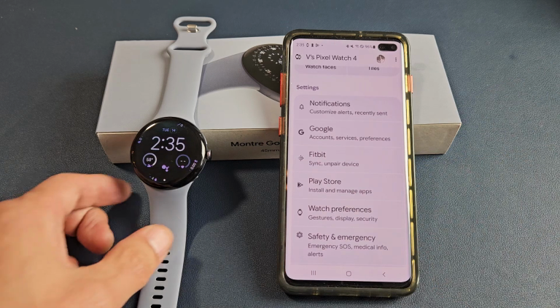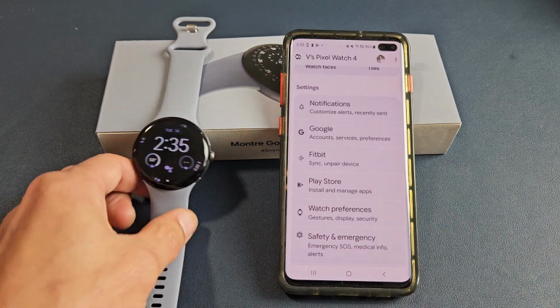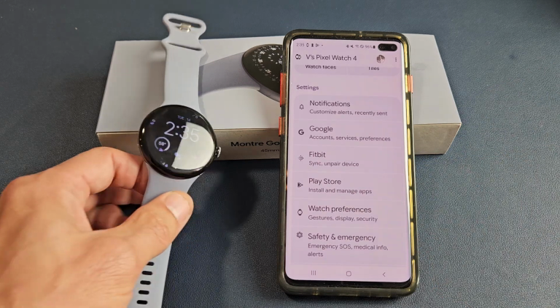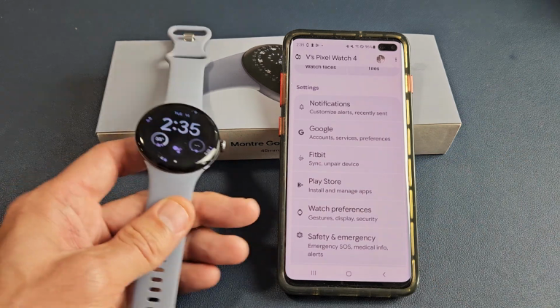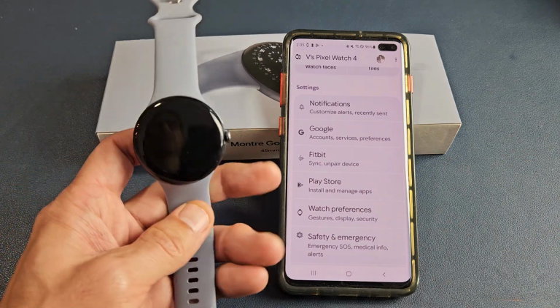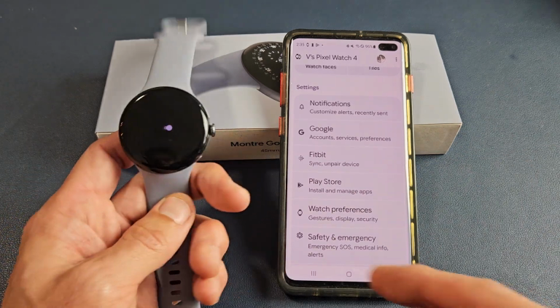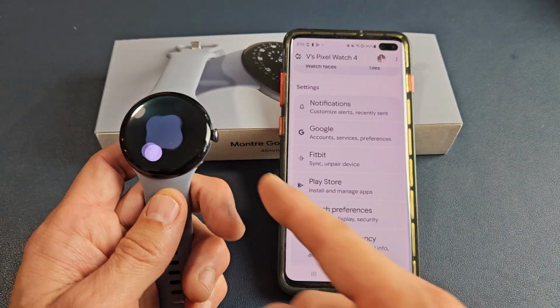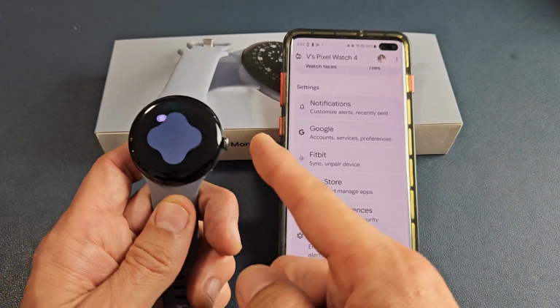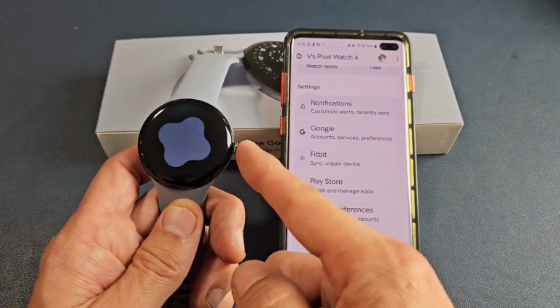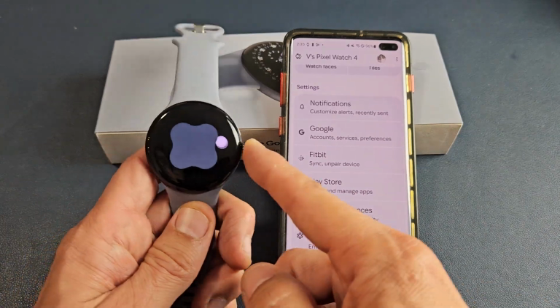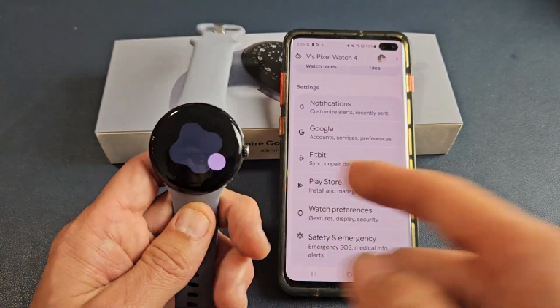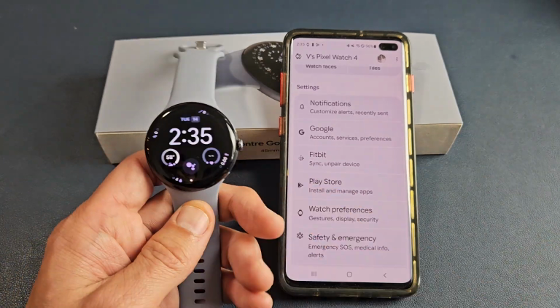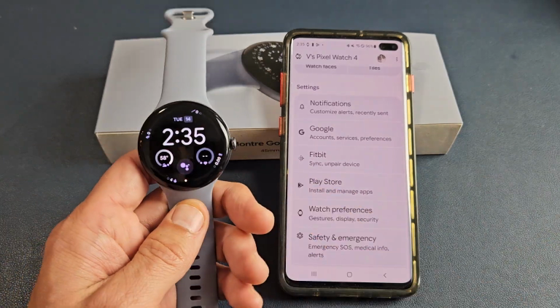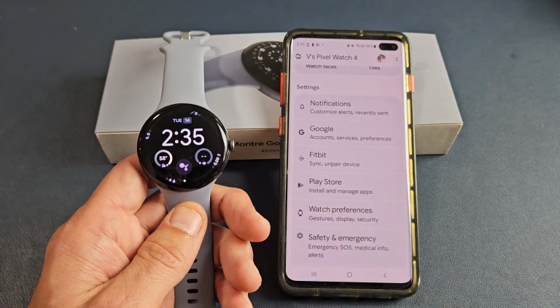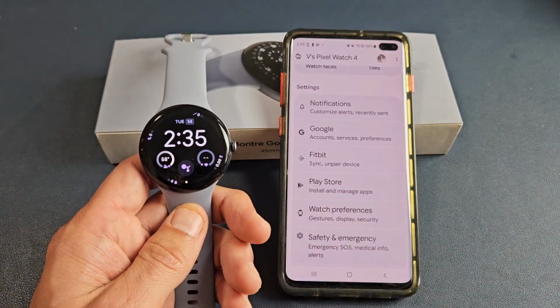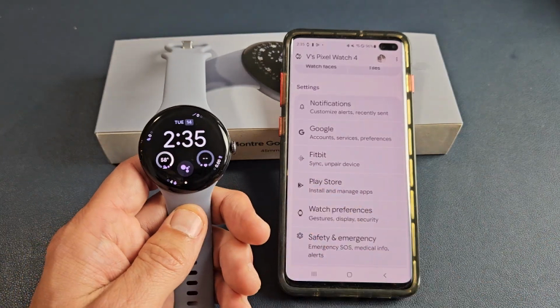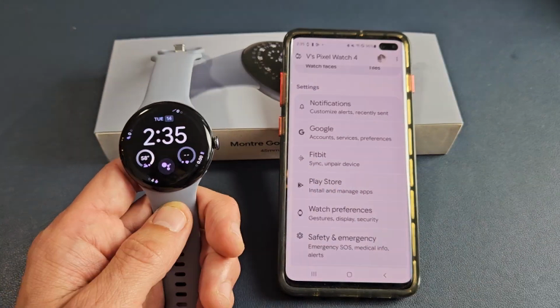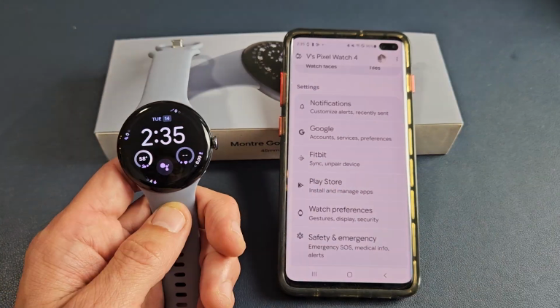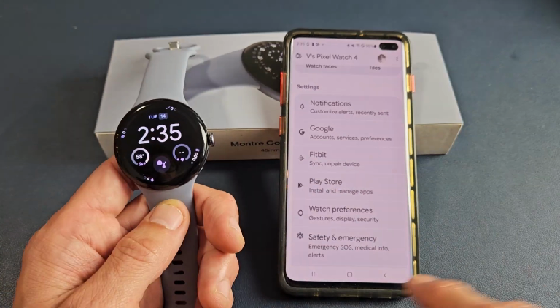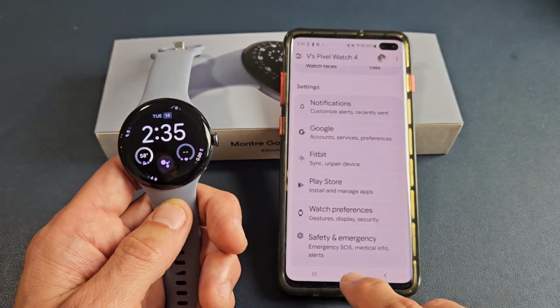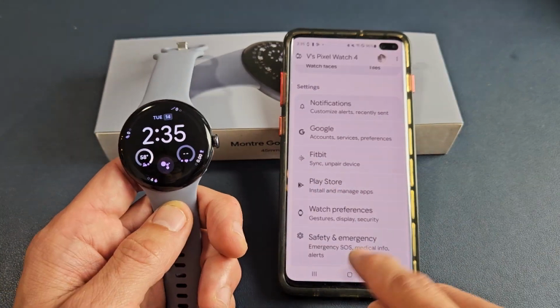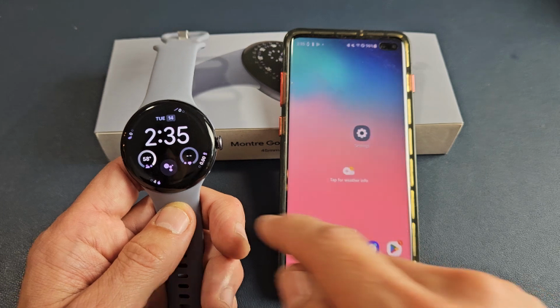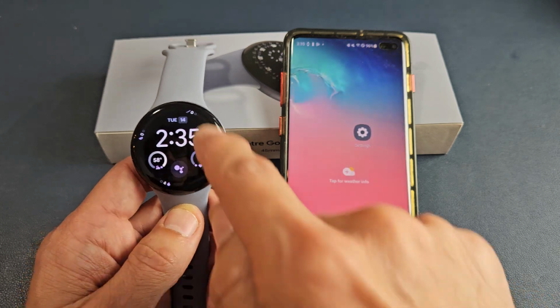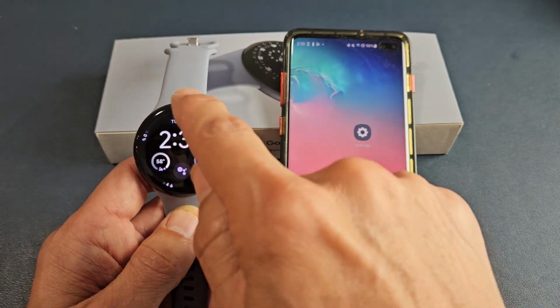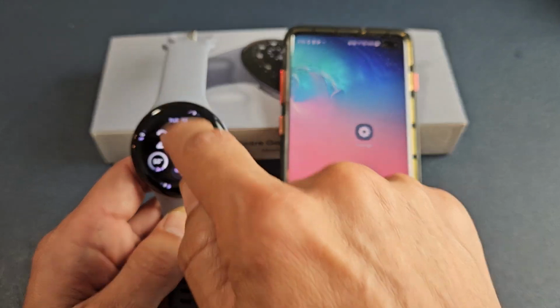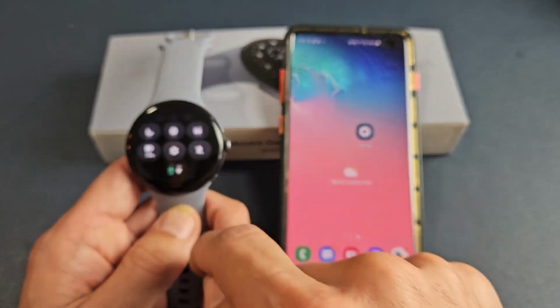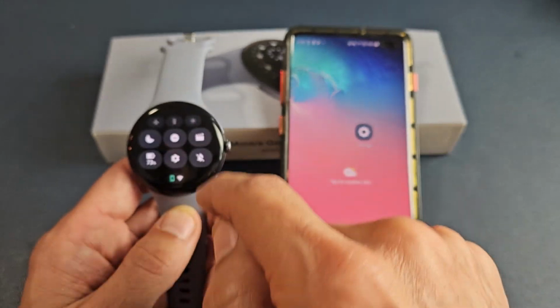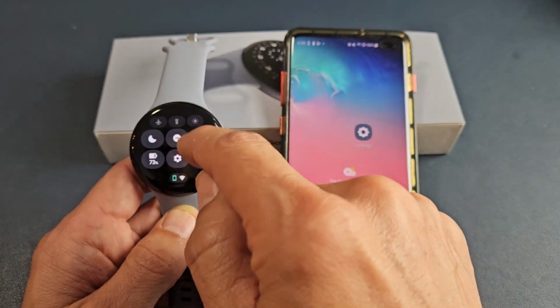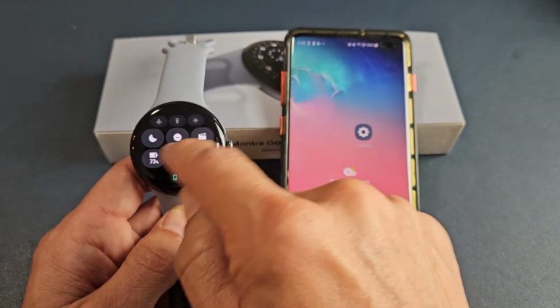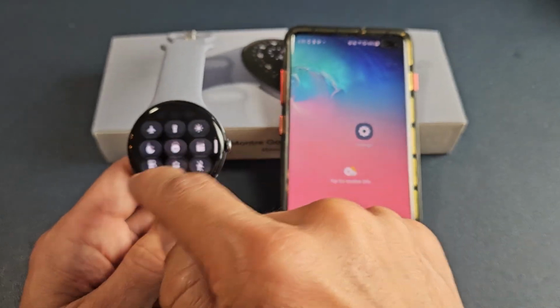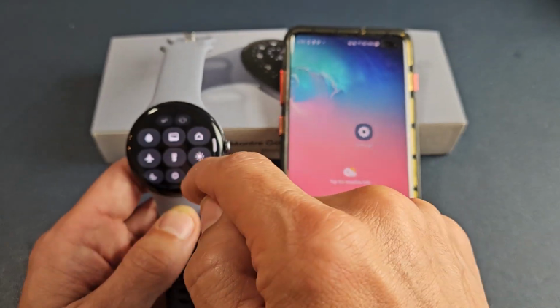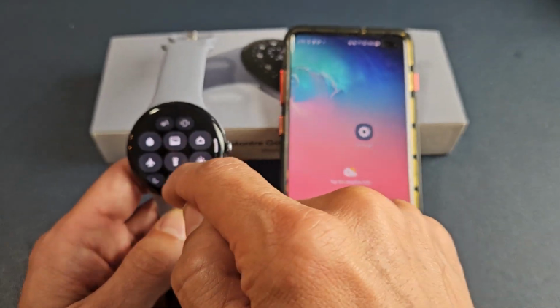And on the watch itself, looks like we're all set up and ready to go.